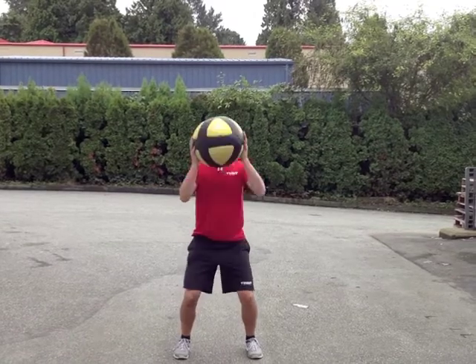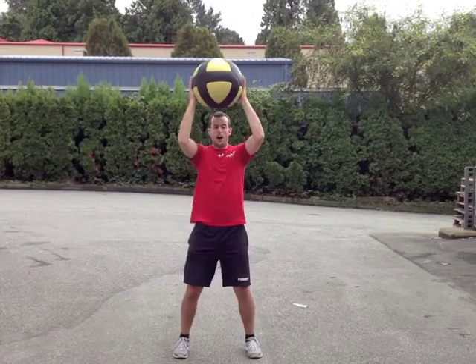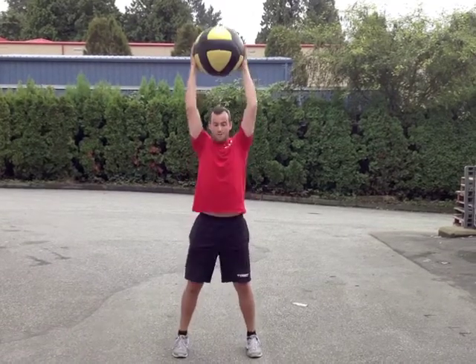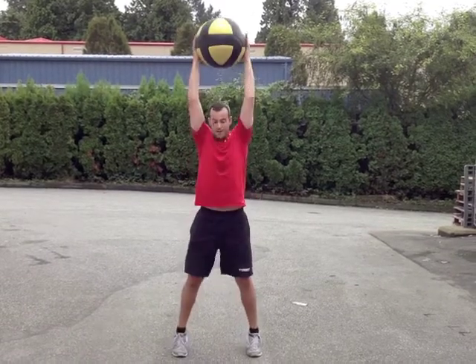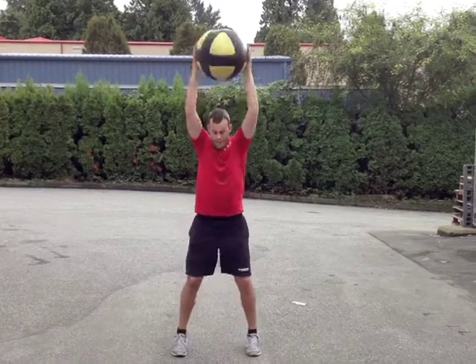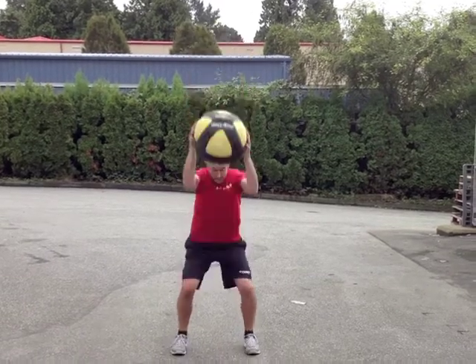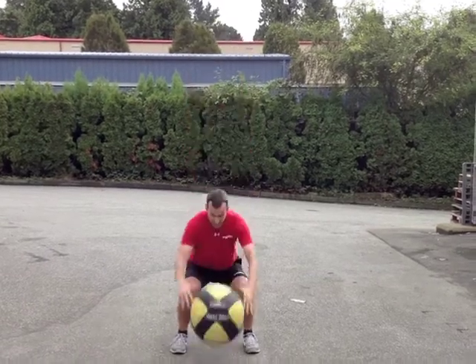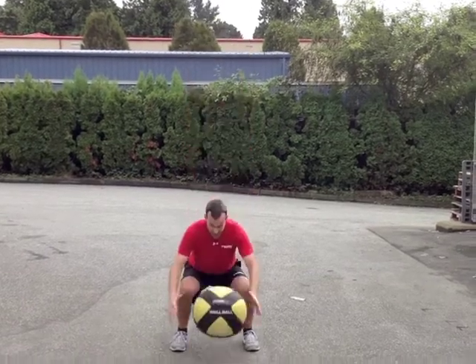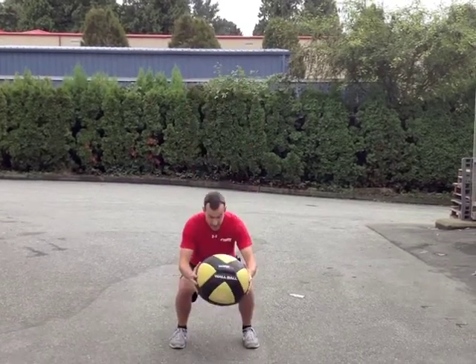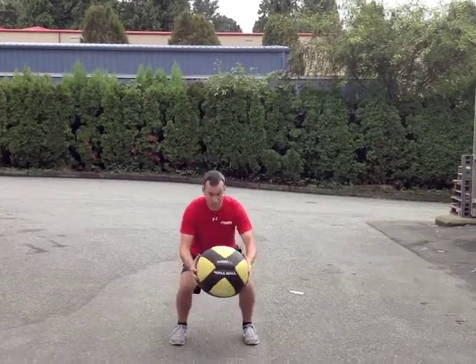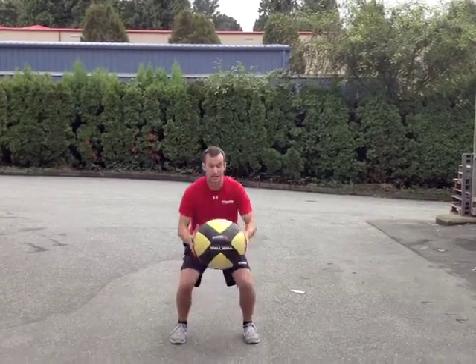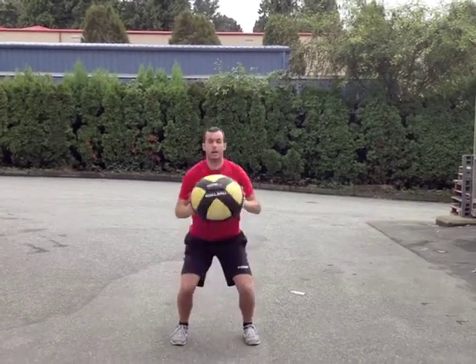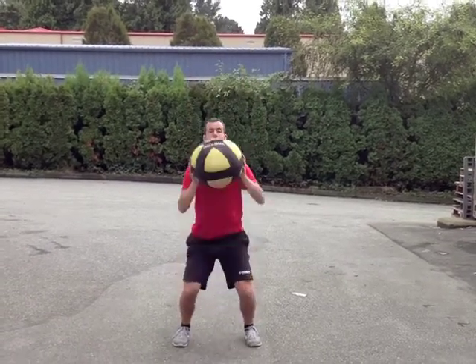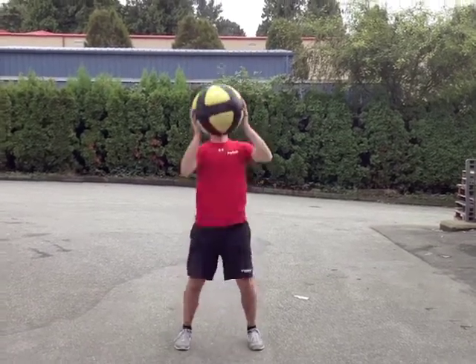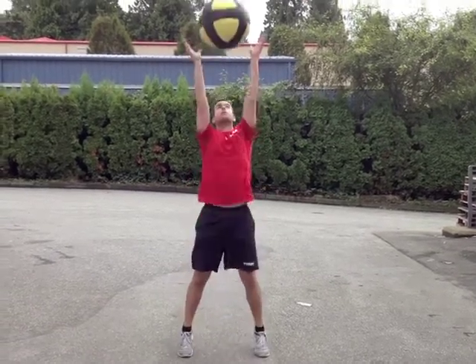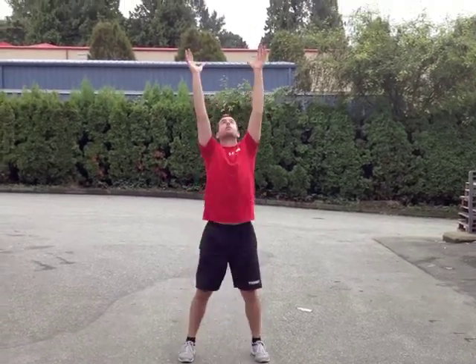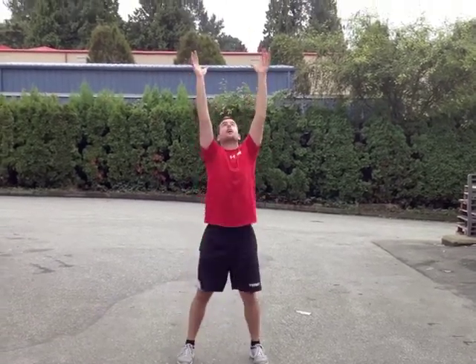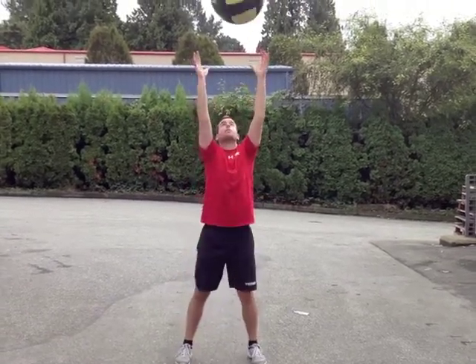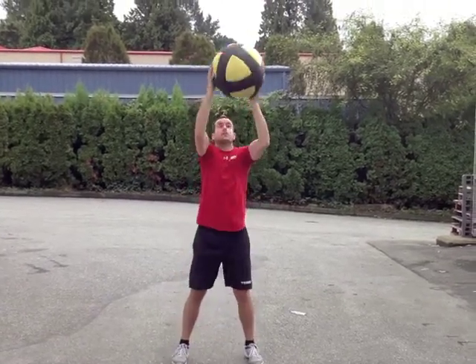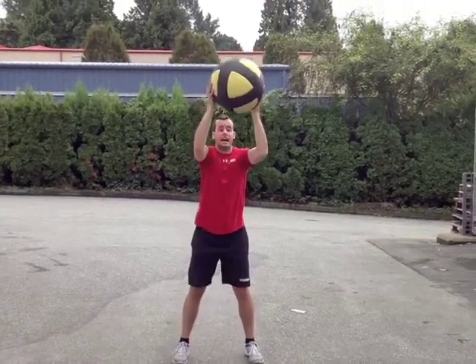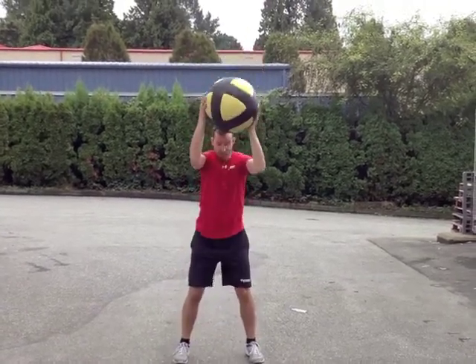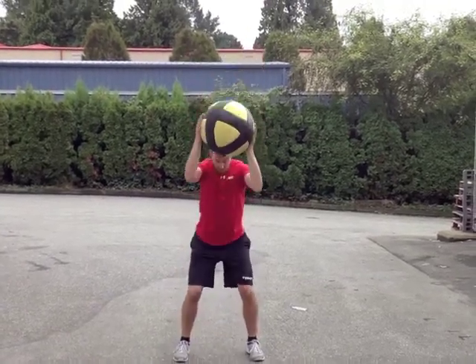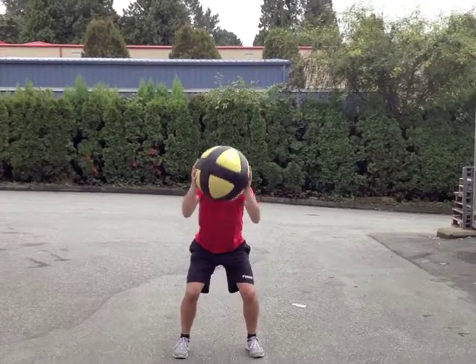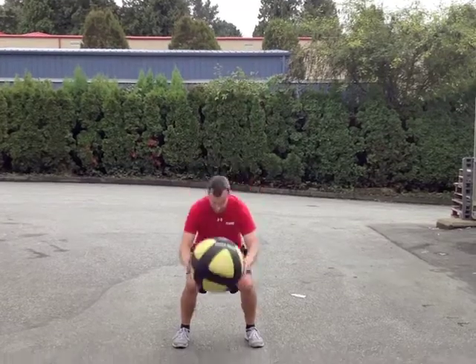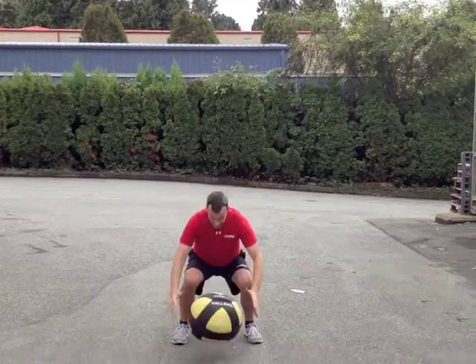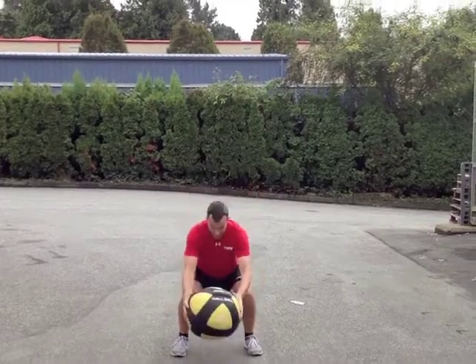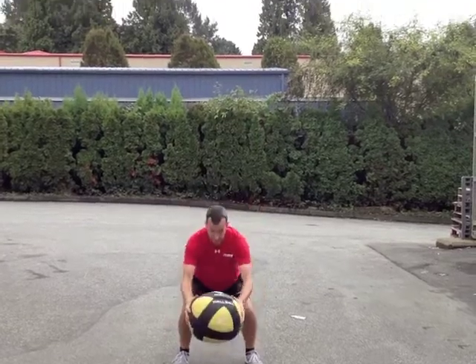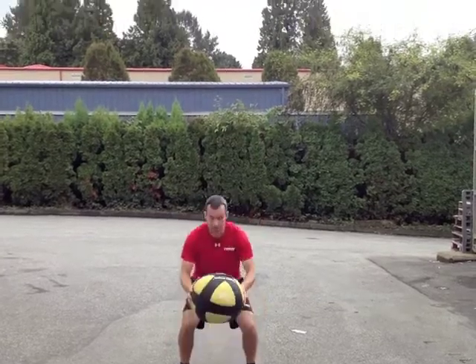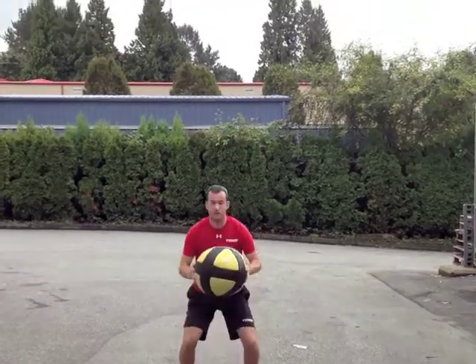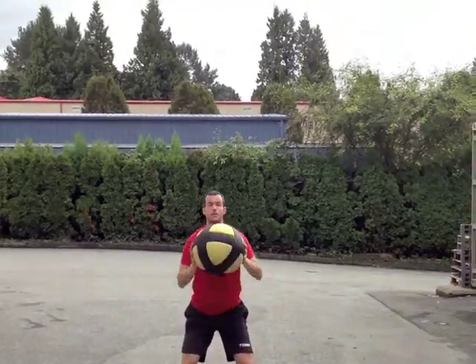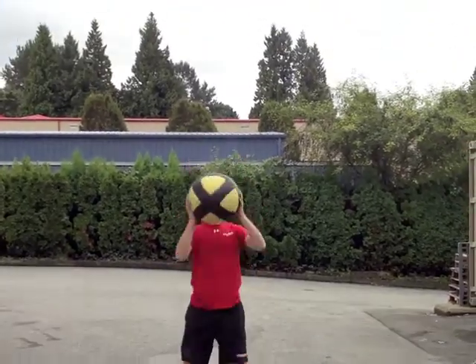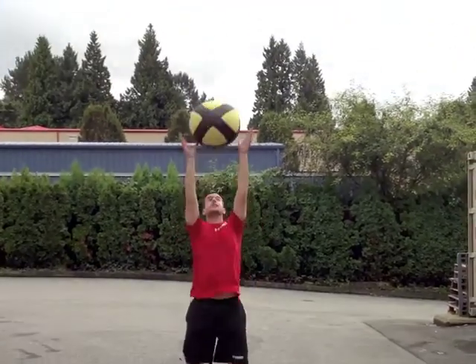High above the head, slam down, stay low, push up, catch, slam down, bring it in.